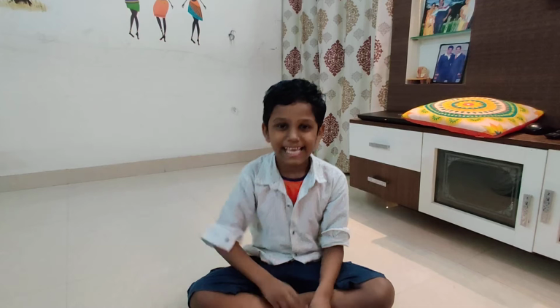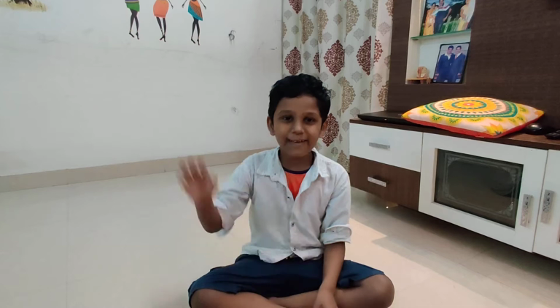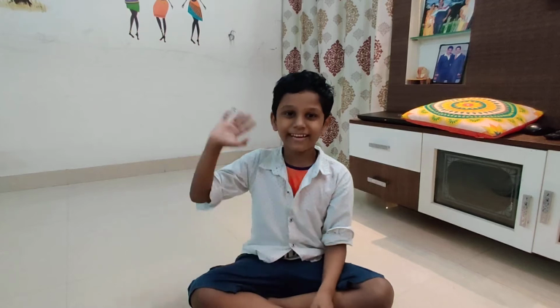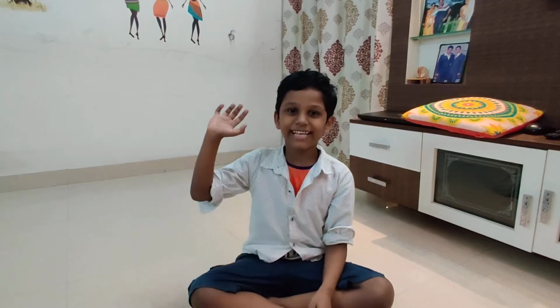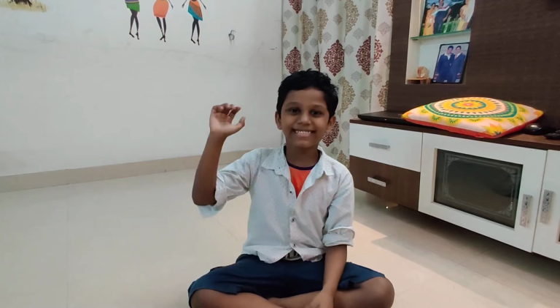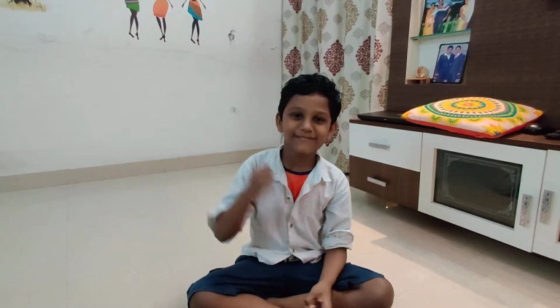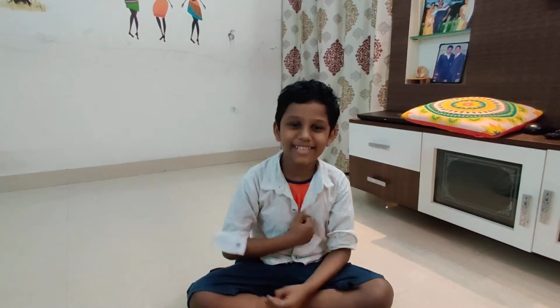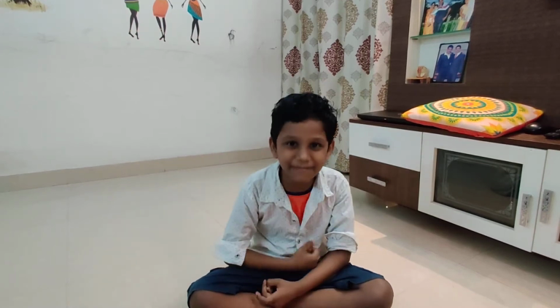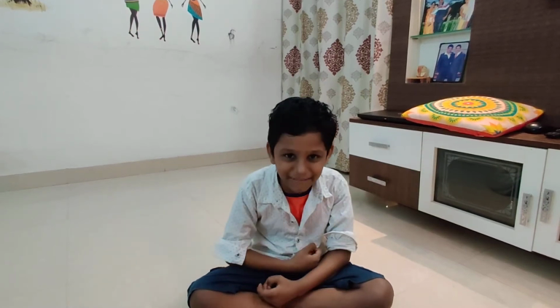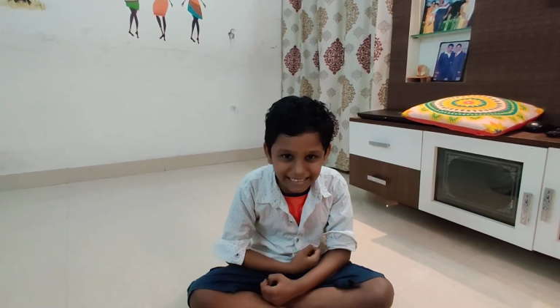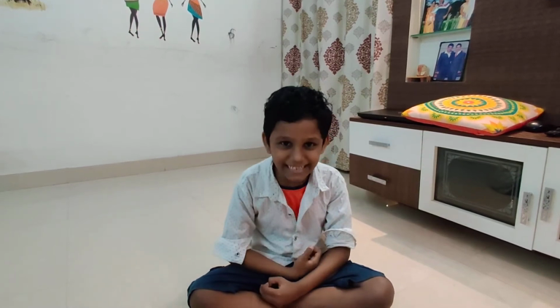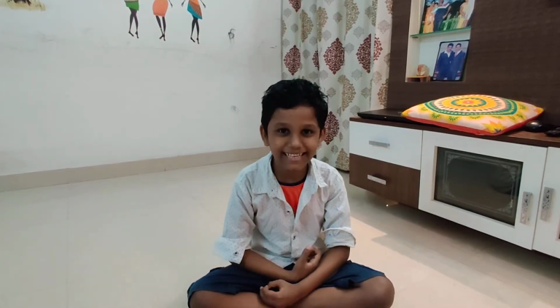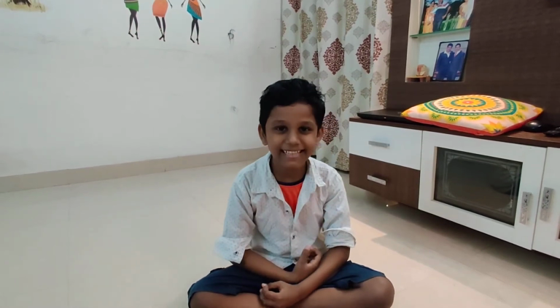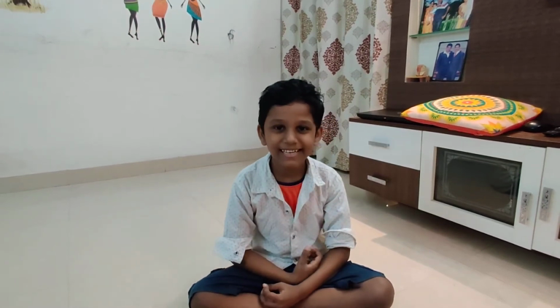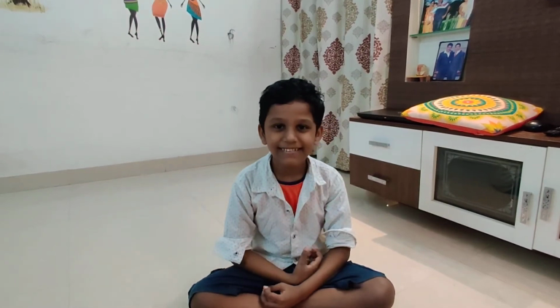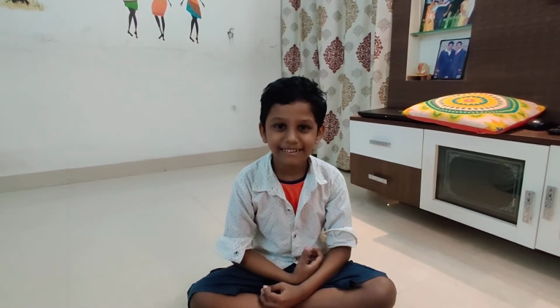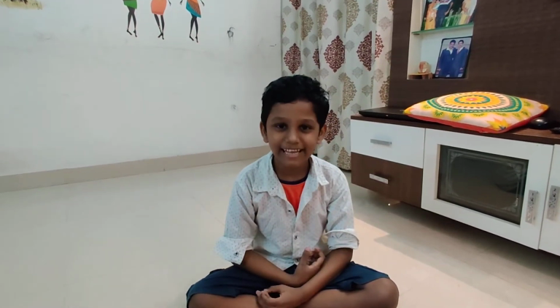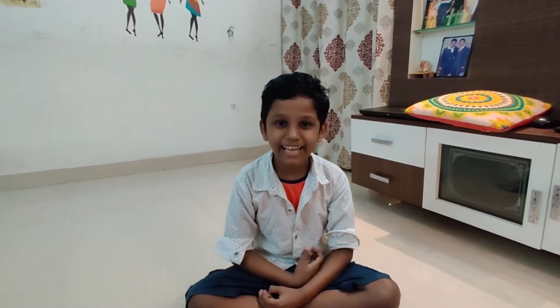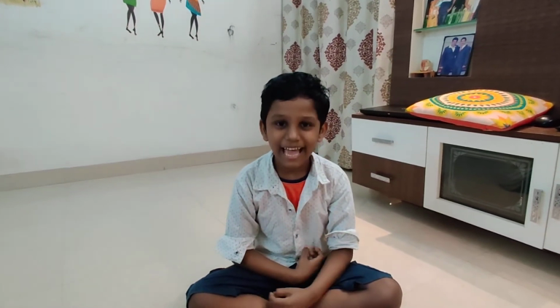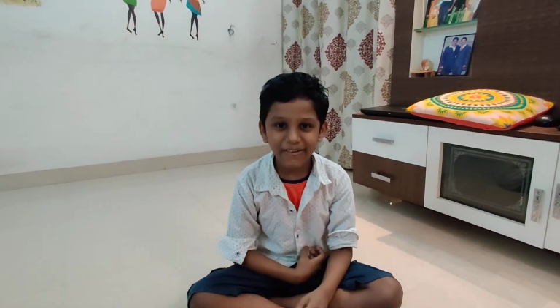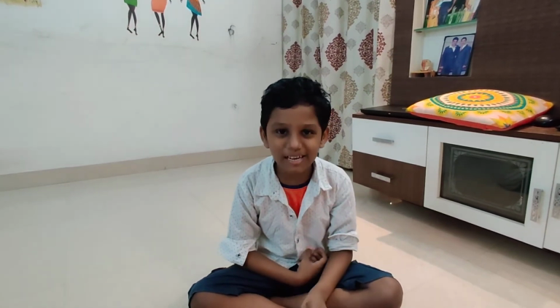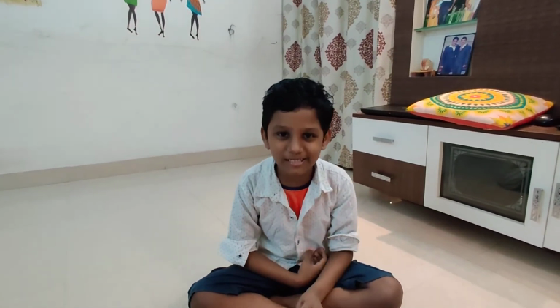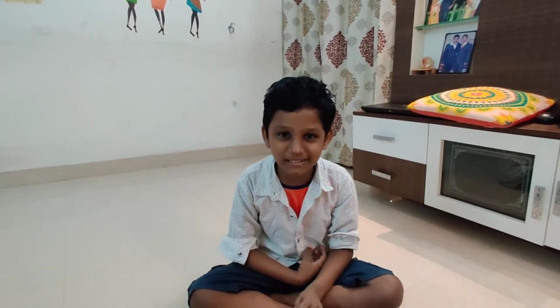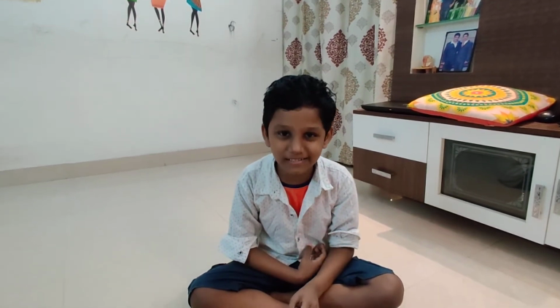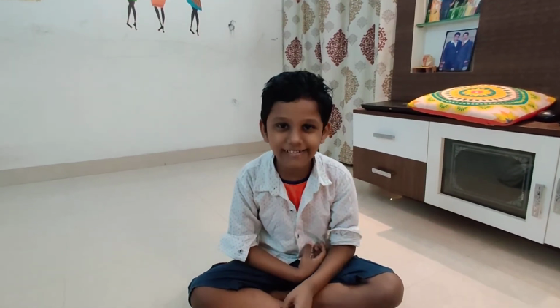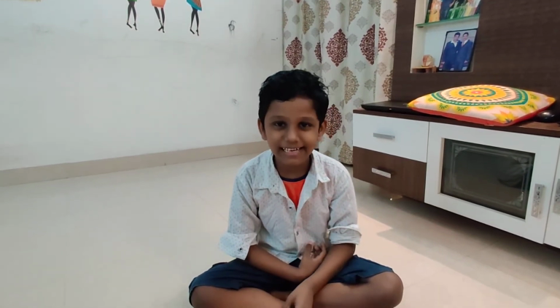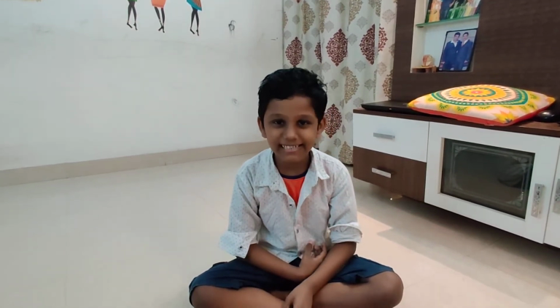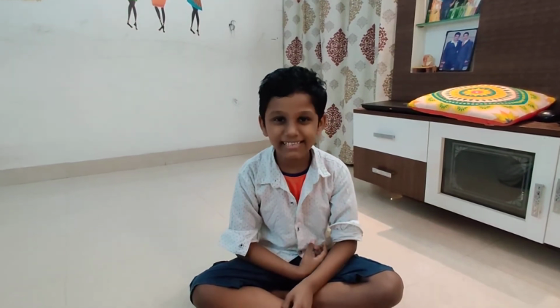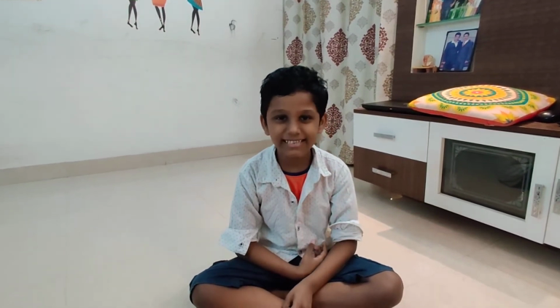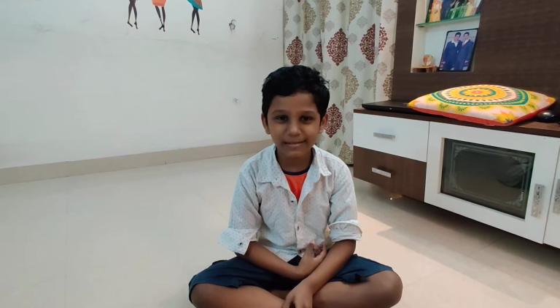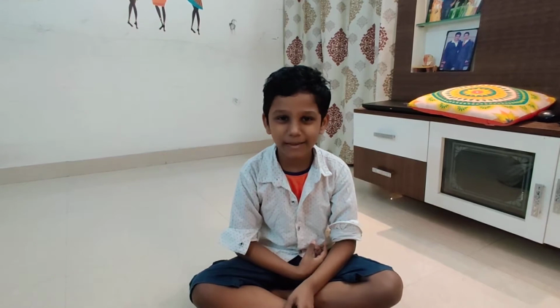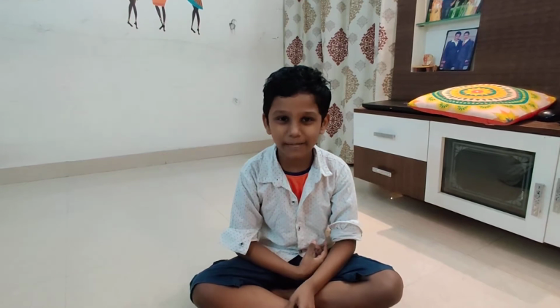Hey friends, welcome to my channel. Today, I am going to show you a science experiment.